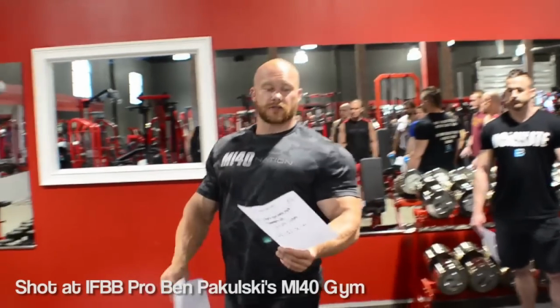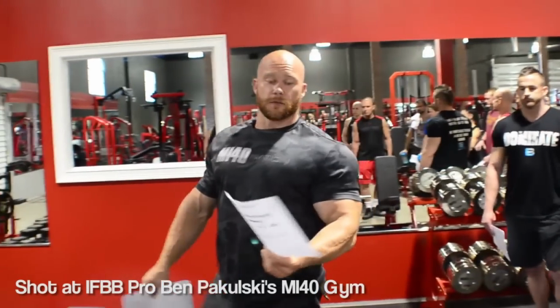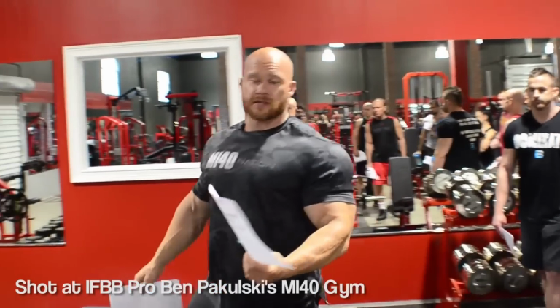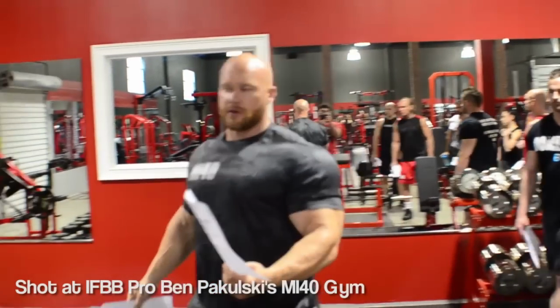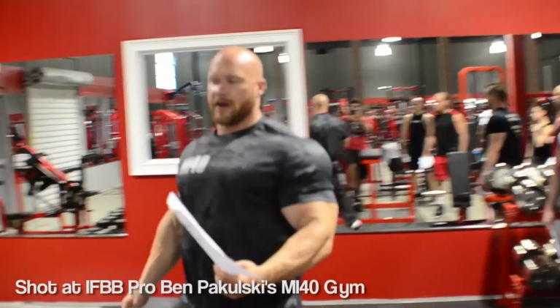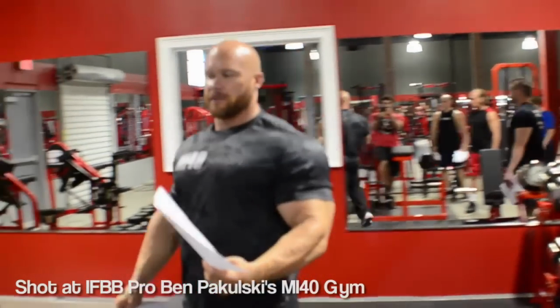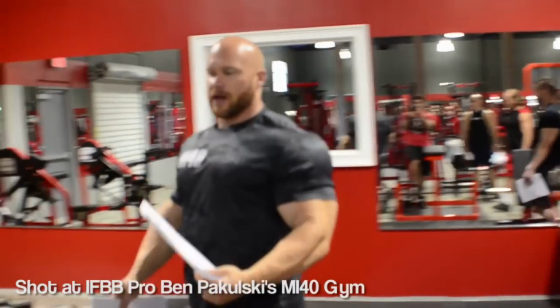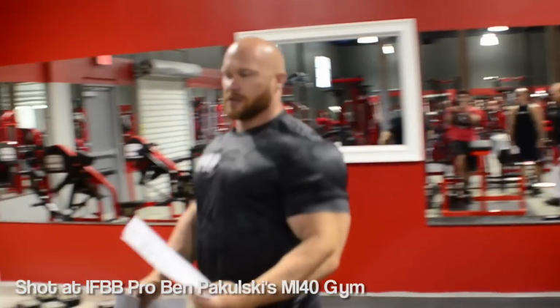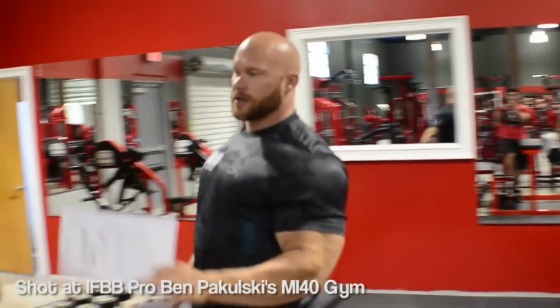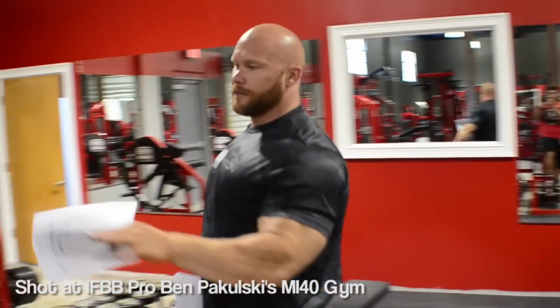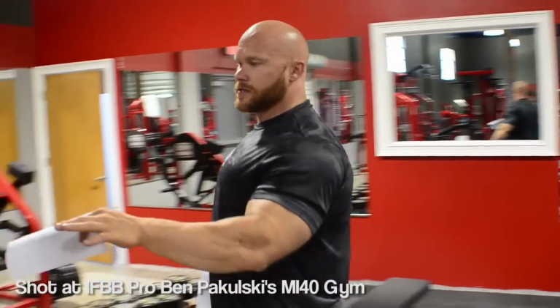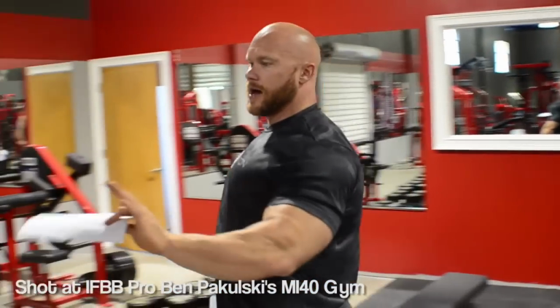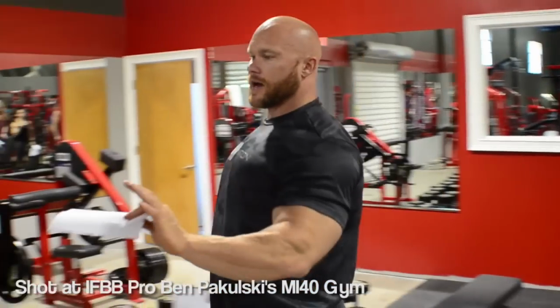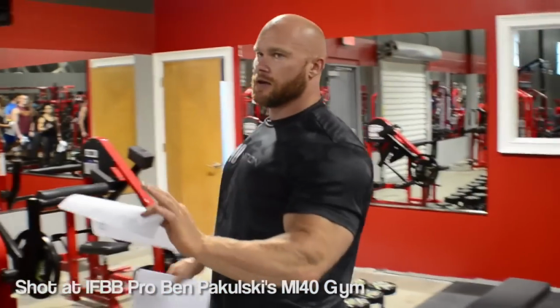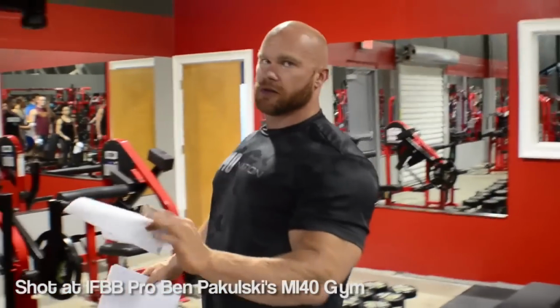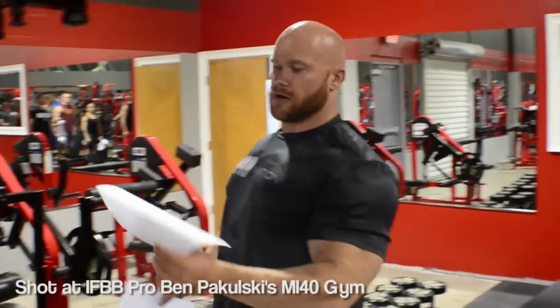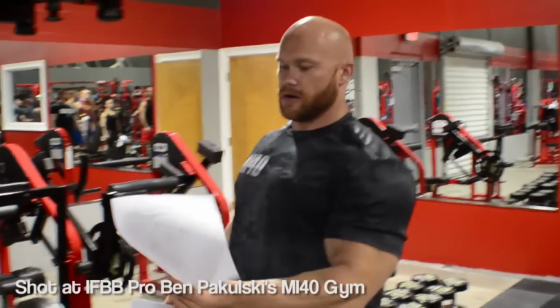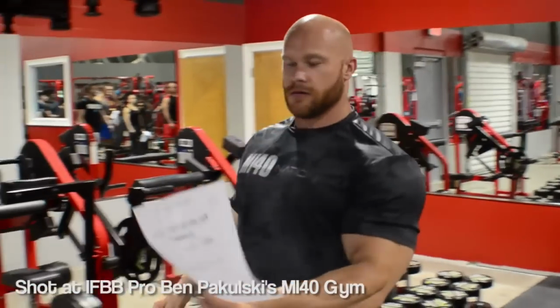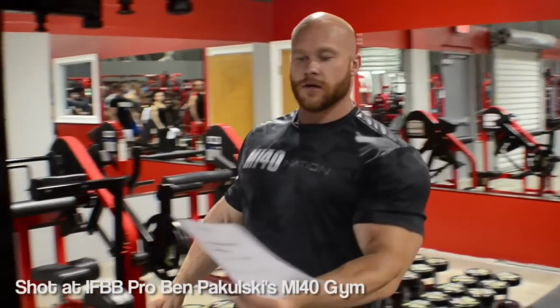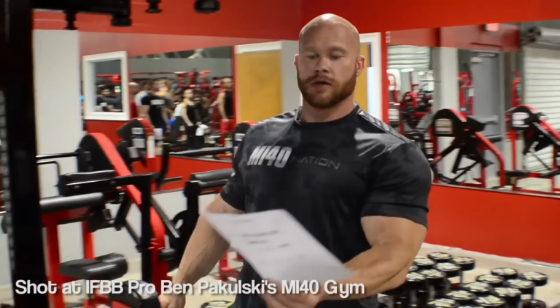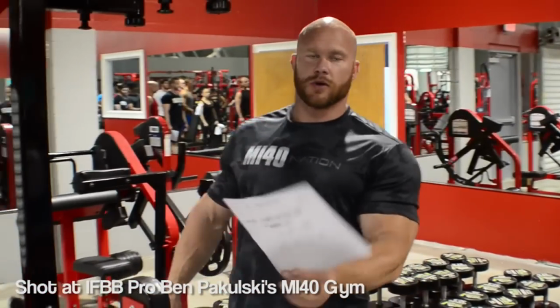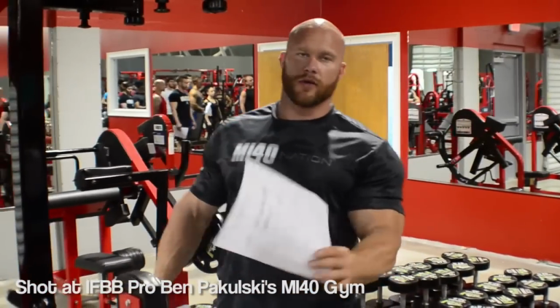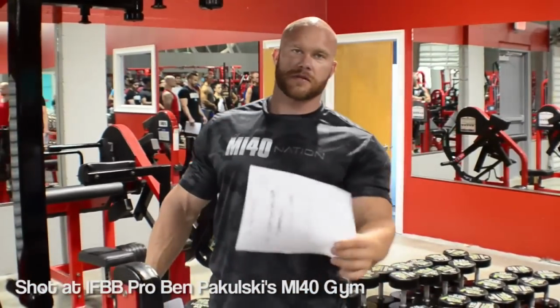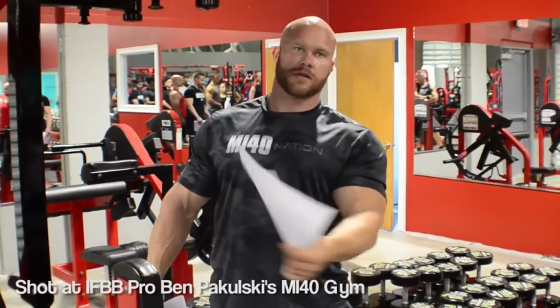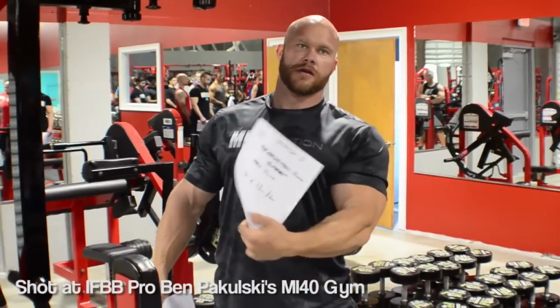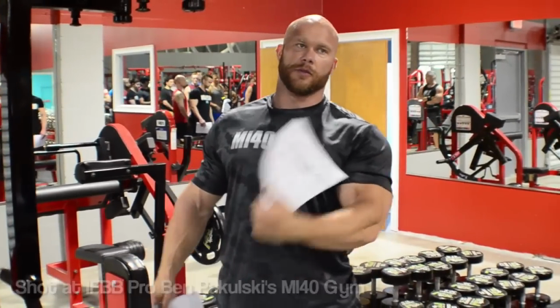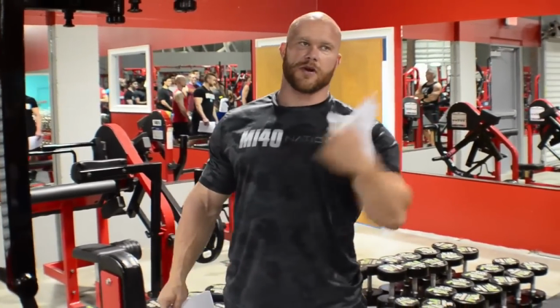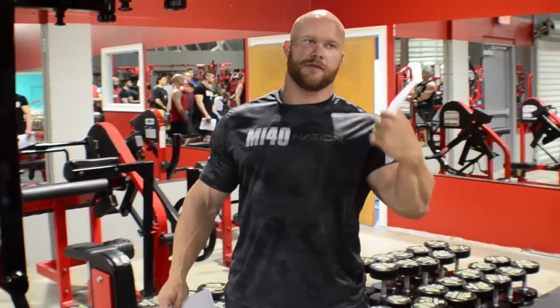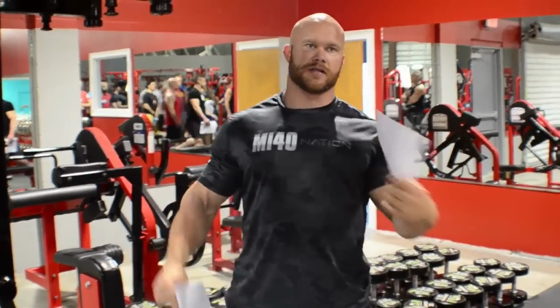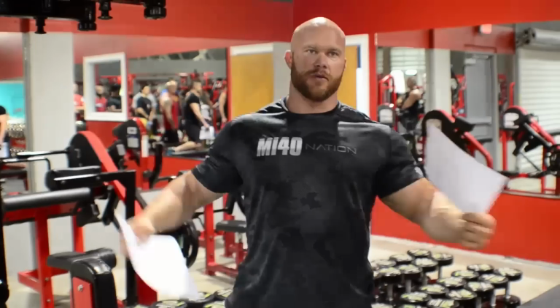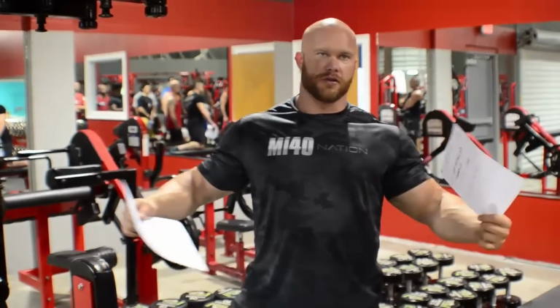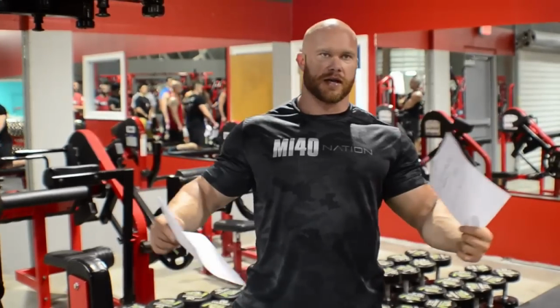Superset with the pec fly — you start facing back, do your 12 reps, flip around, then face that way for chest.